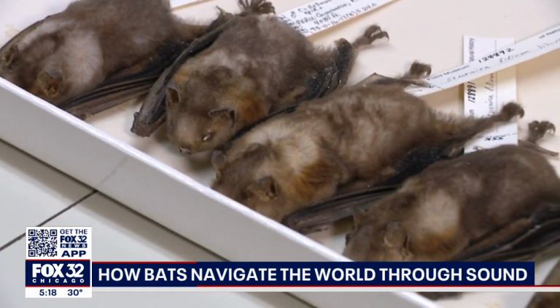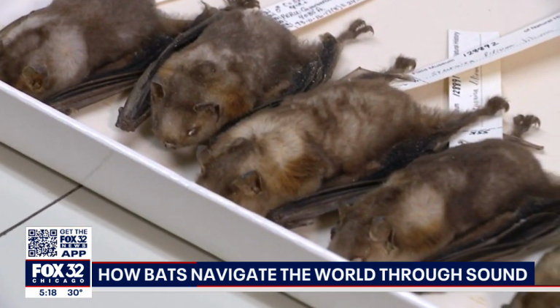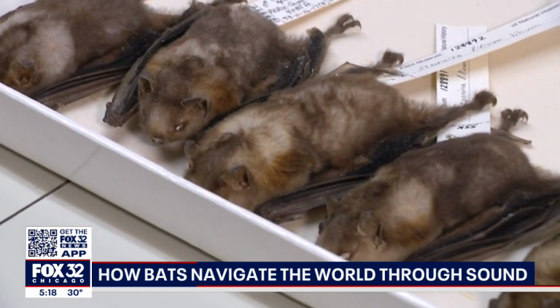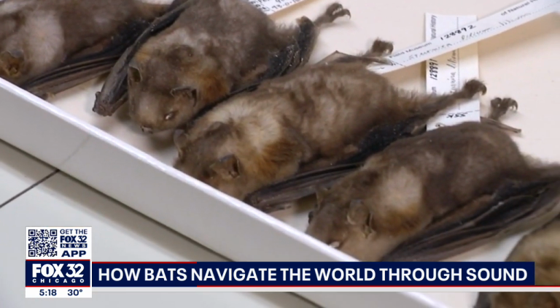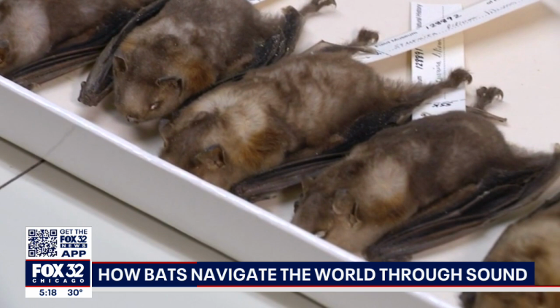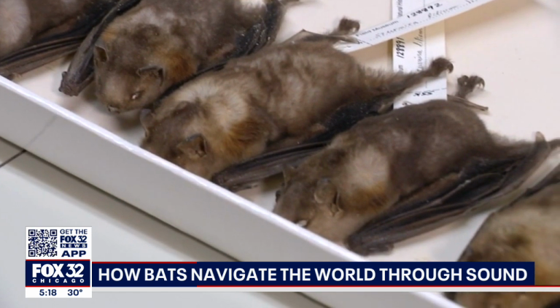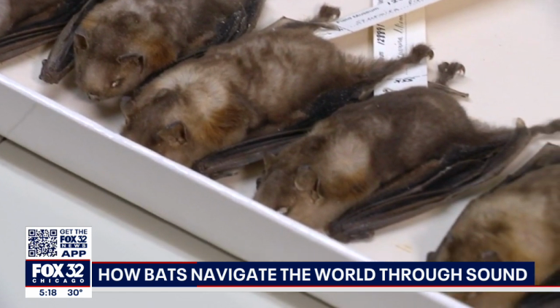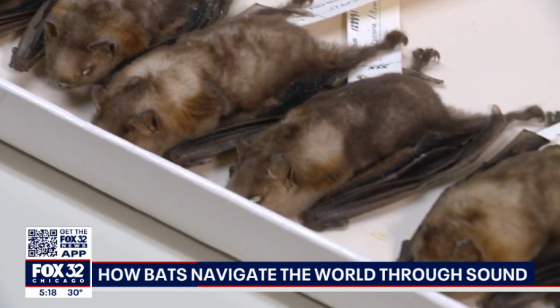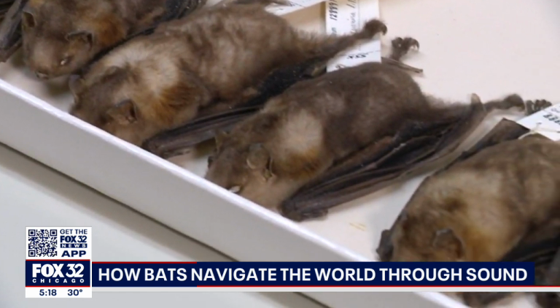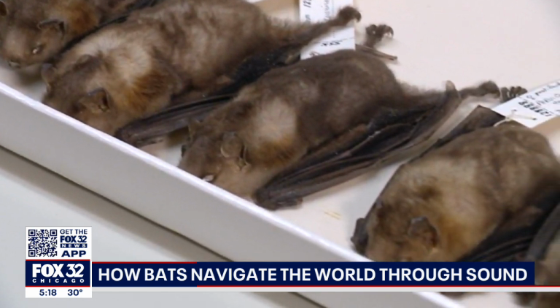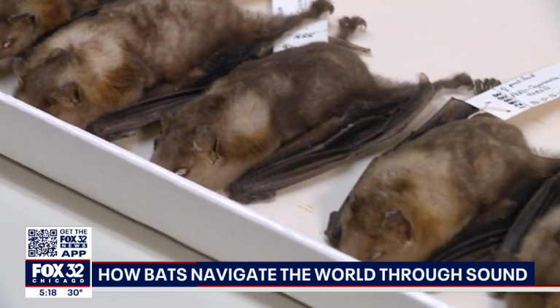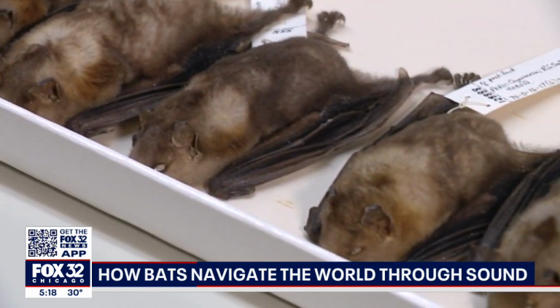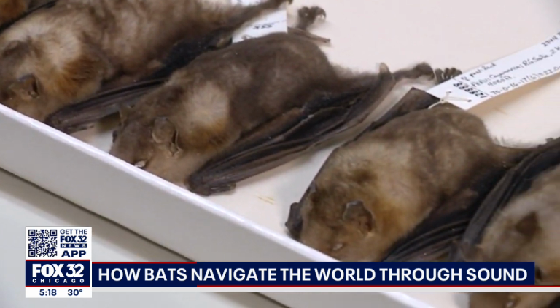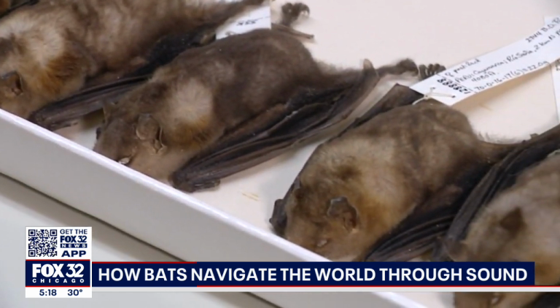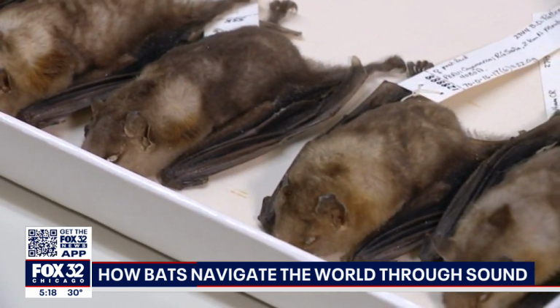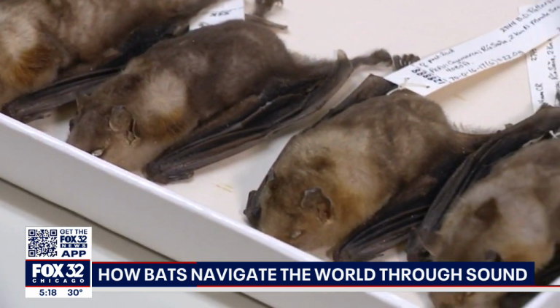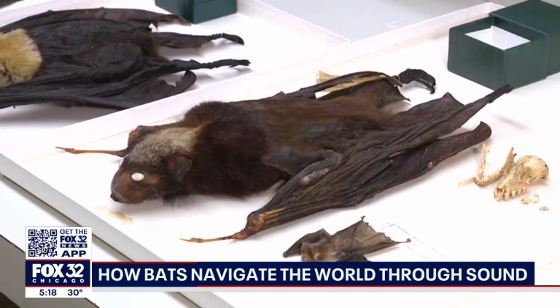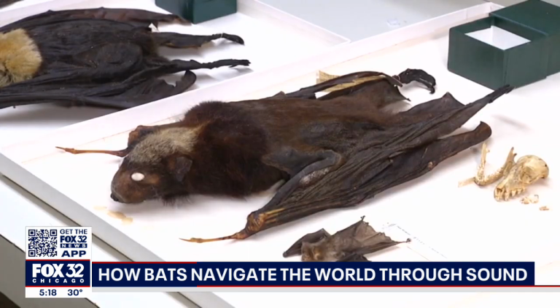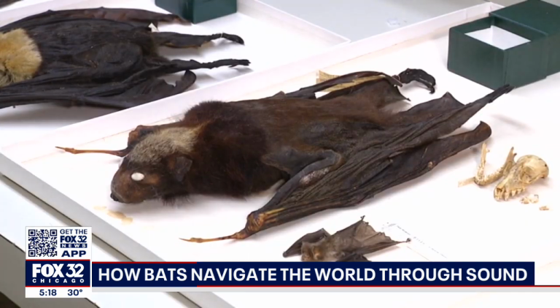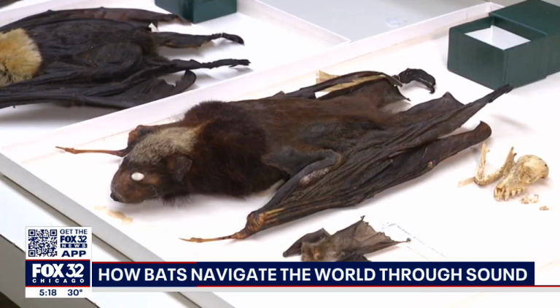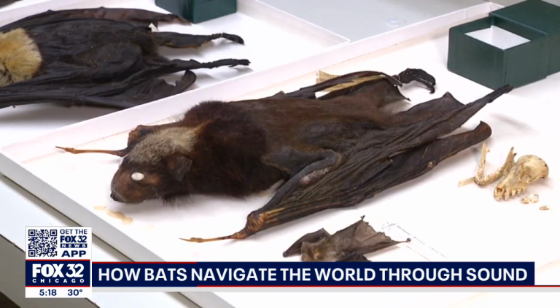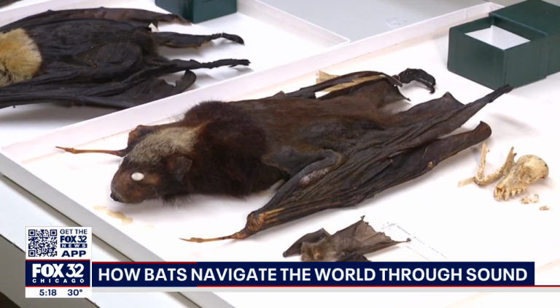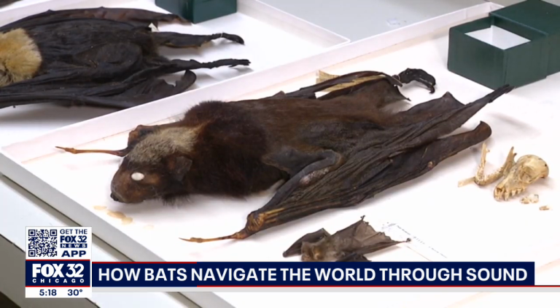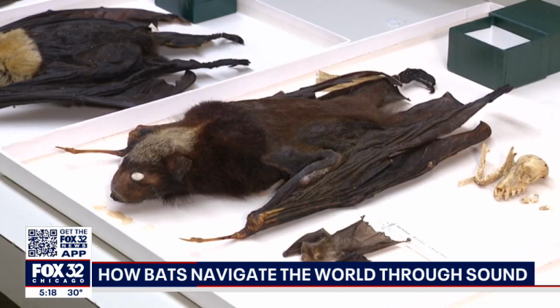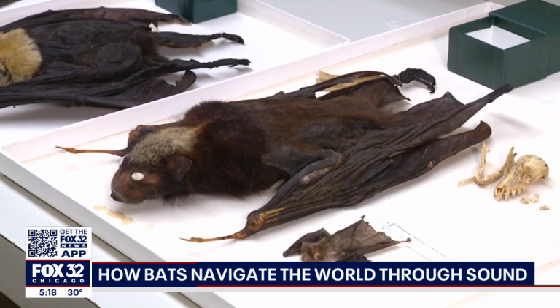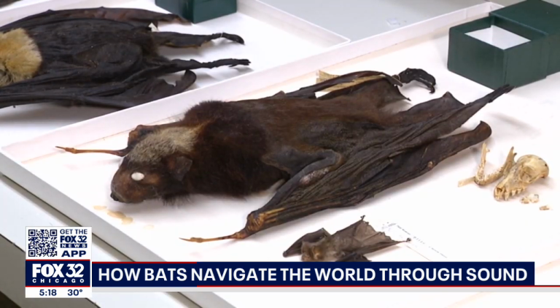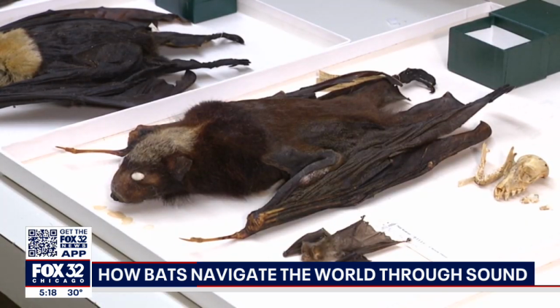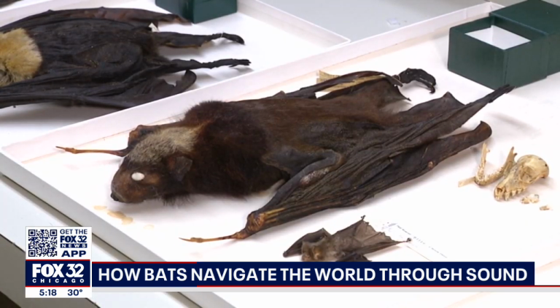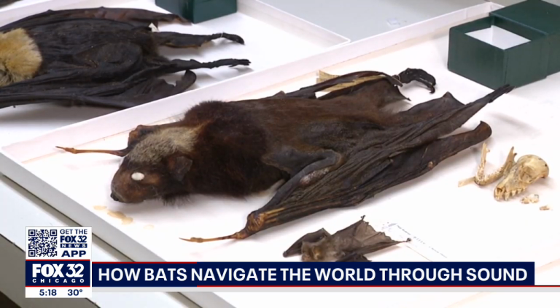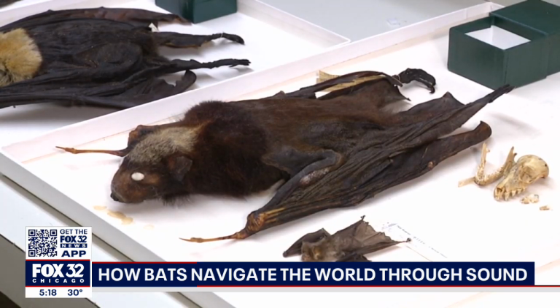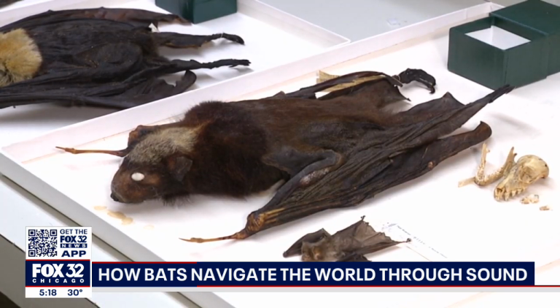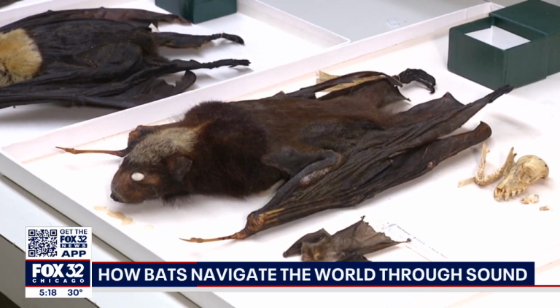Using the vast collection of bat specimens at the Field Museum, researchers looked at the inner ear of thousands of bats using micro CT scans. In new research out this week,